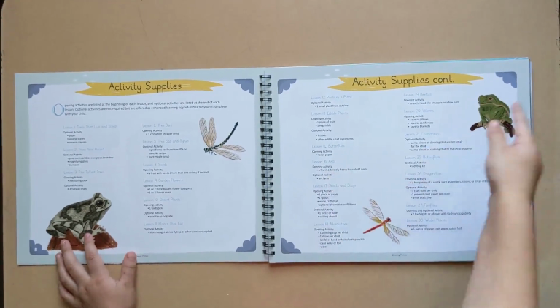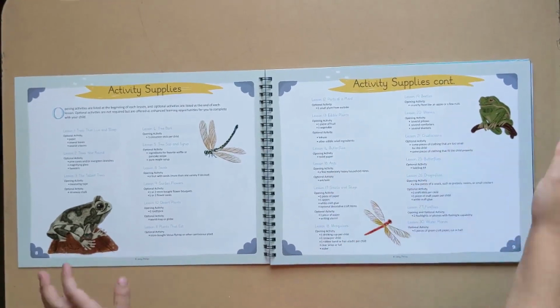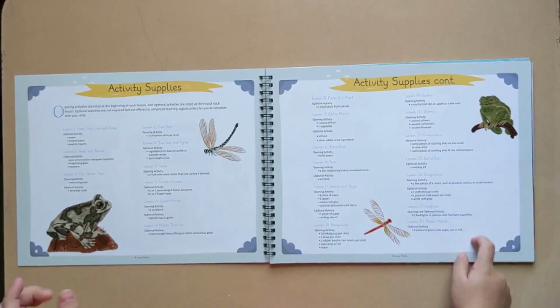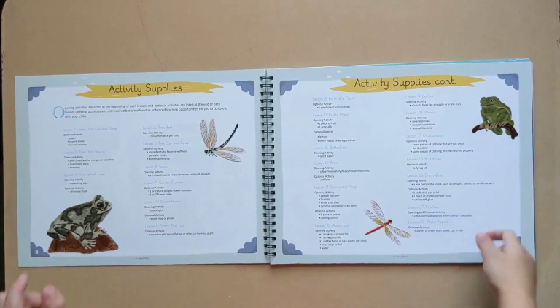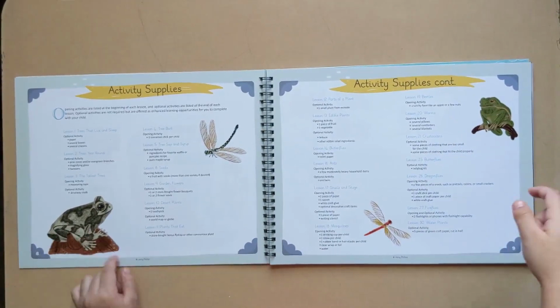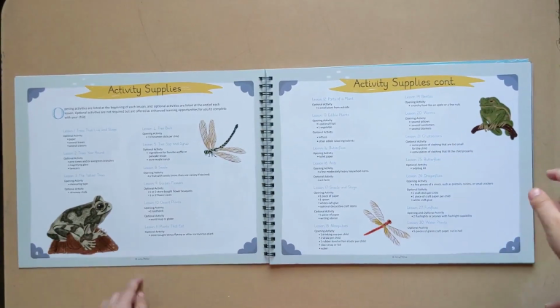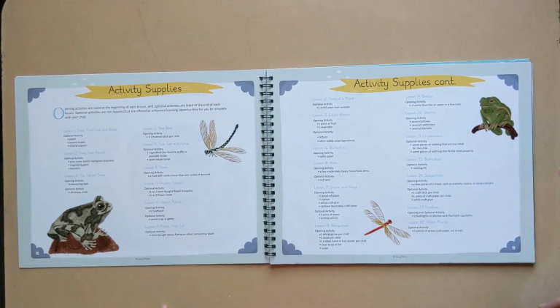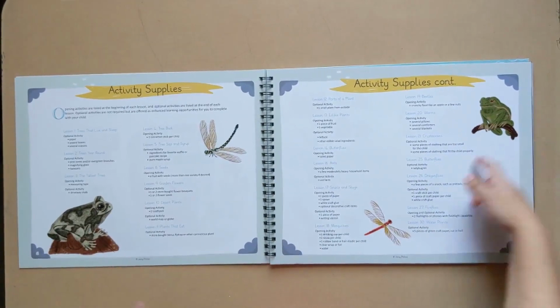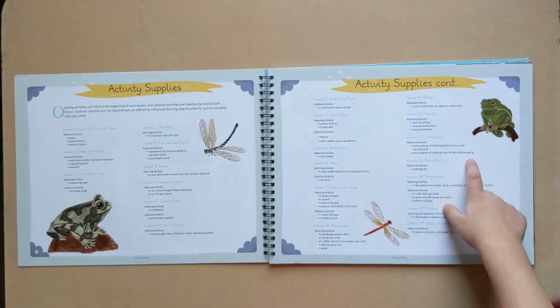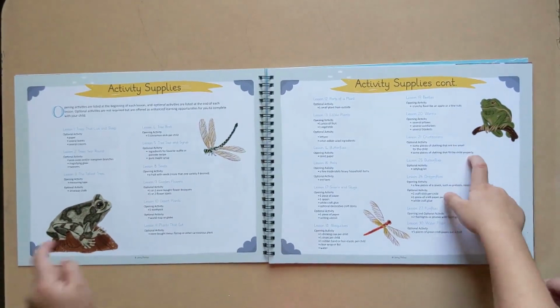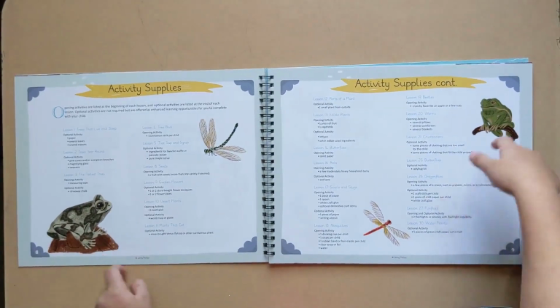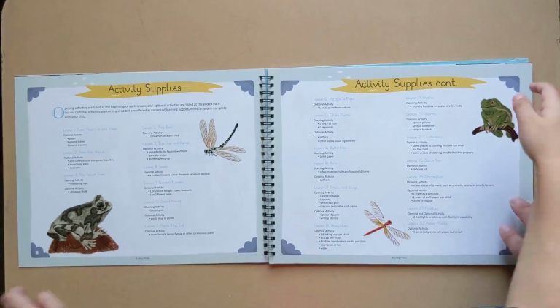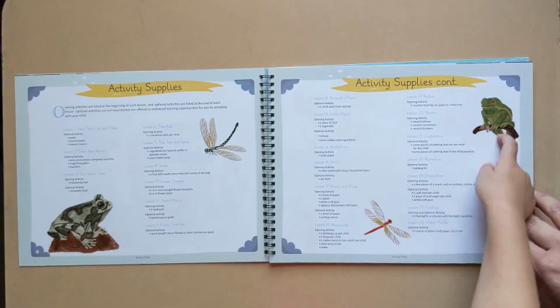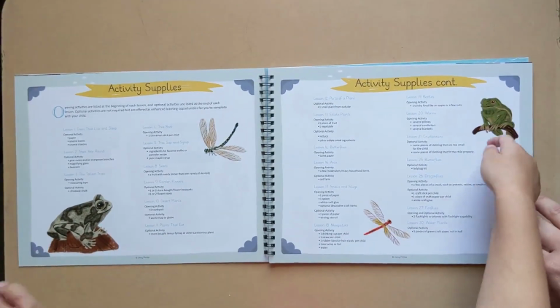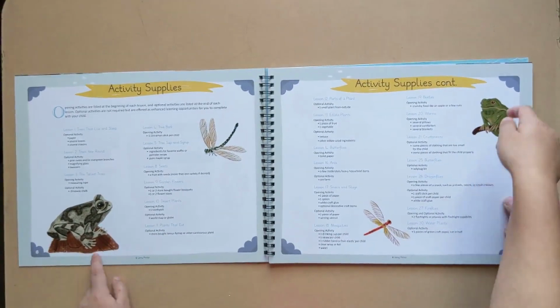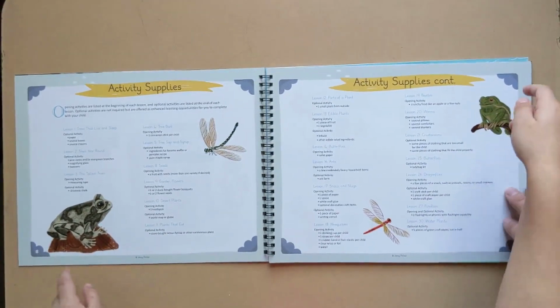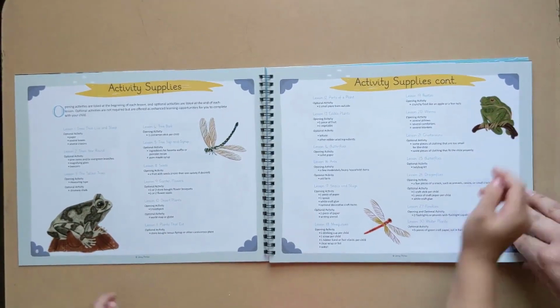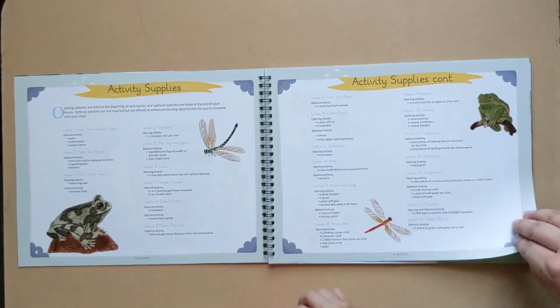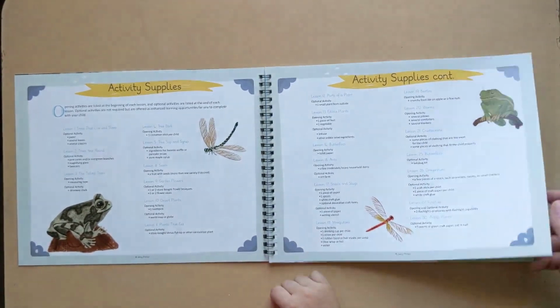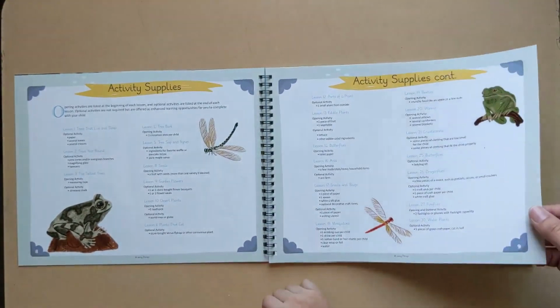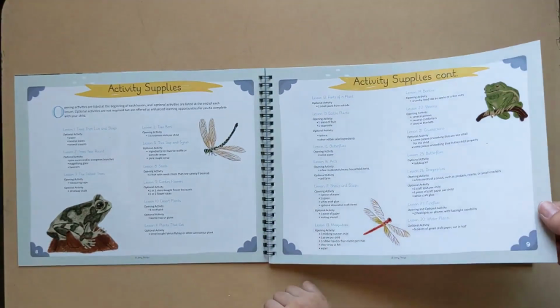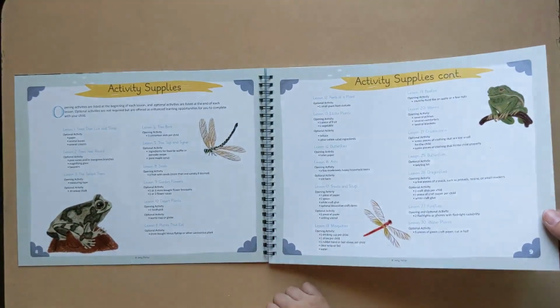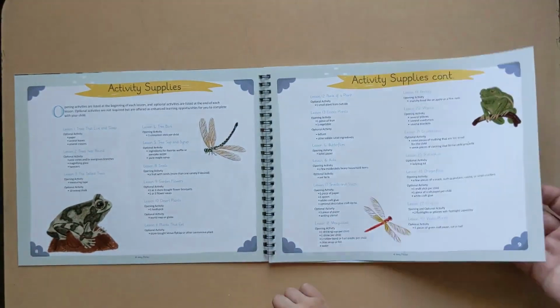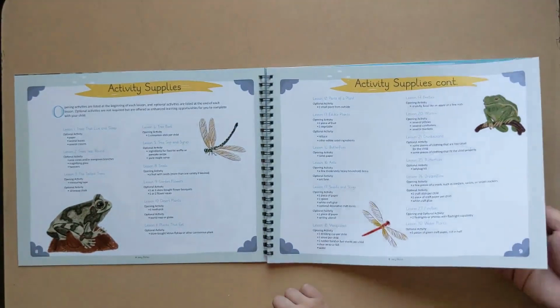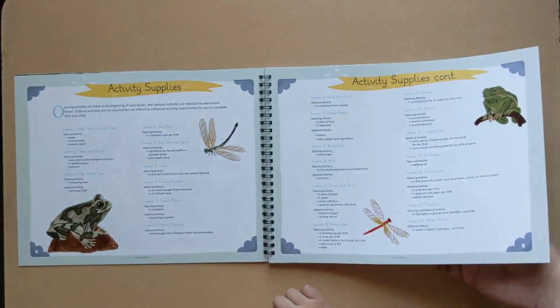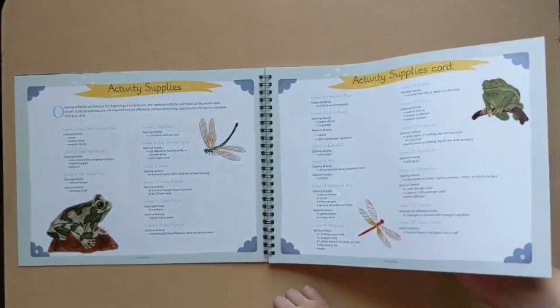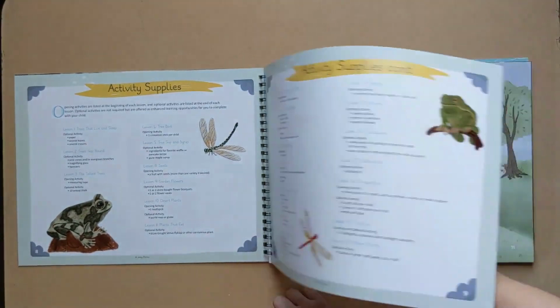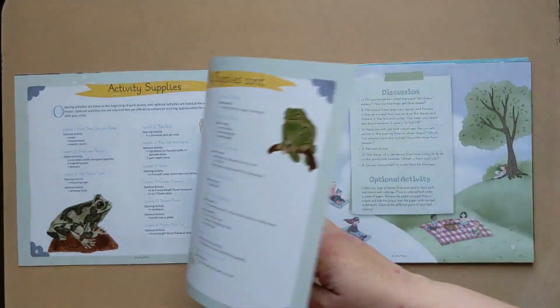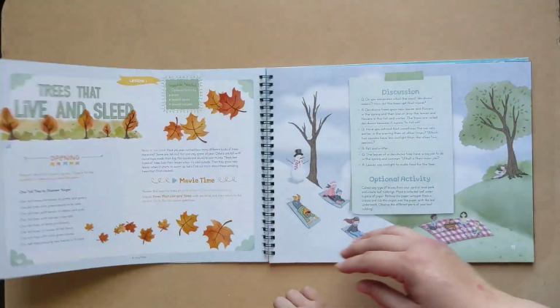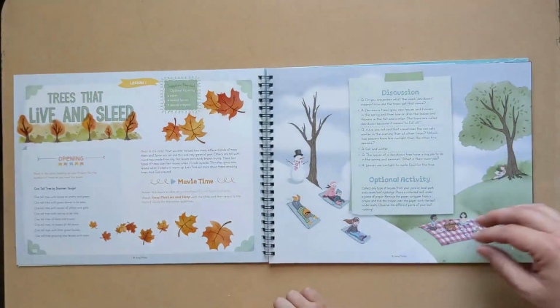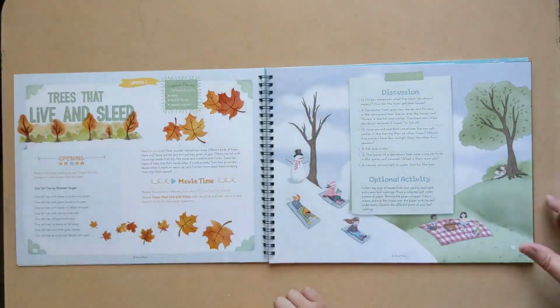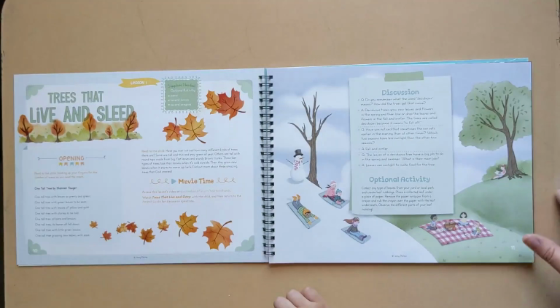Frackies! Those are frackies. Maybe we'll do this one before reptiles and amphibians, we'll see.